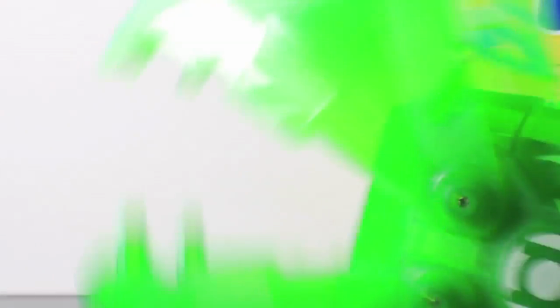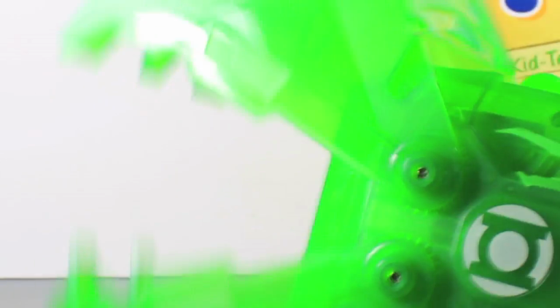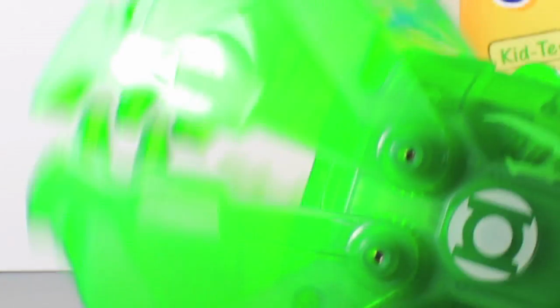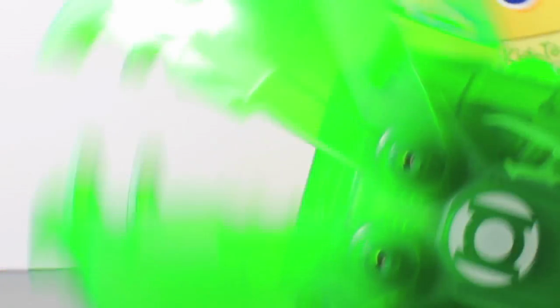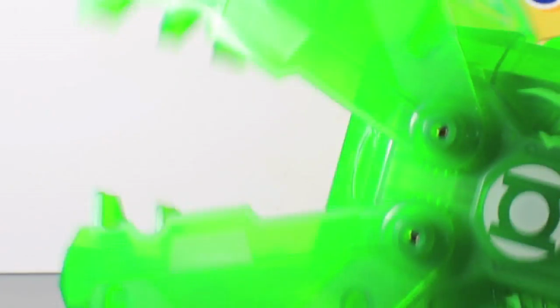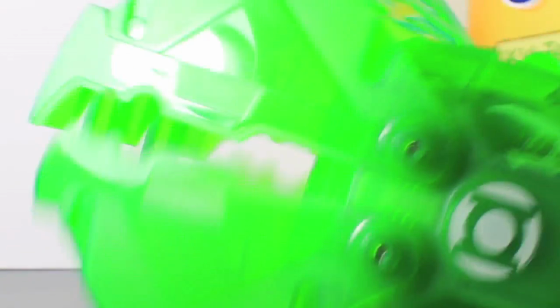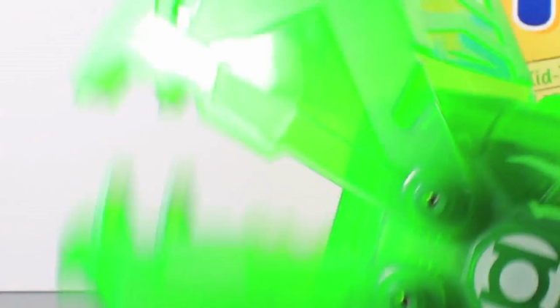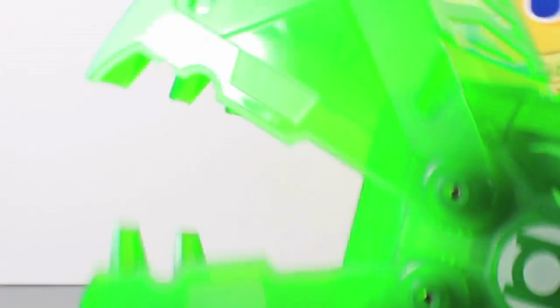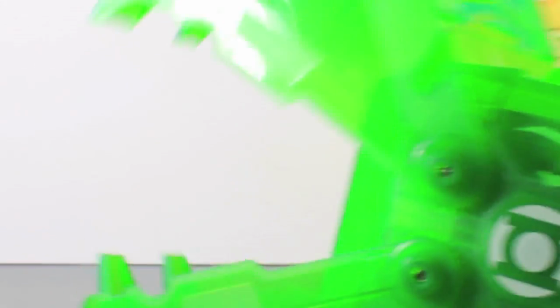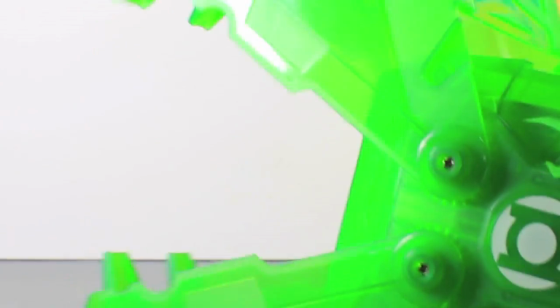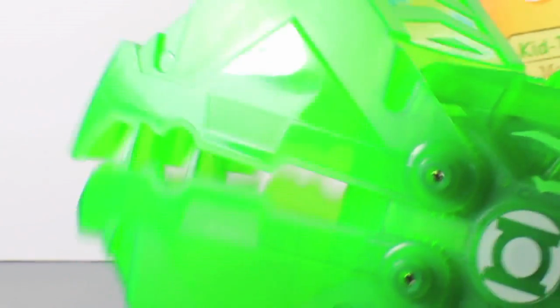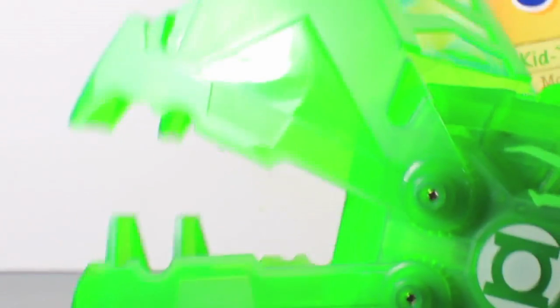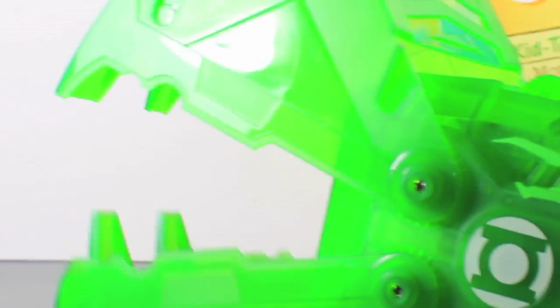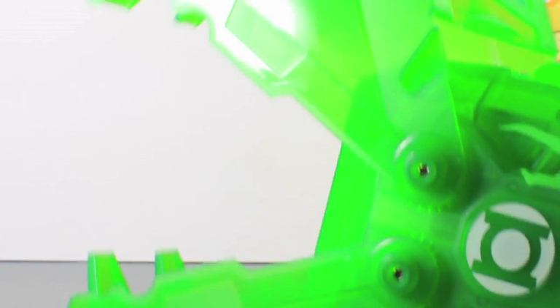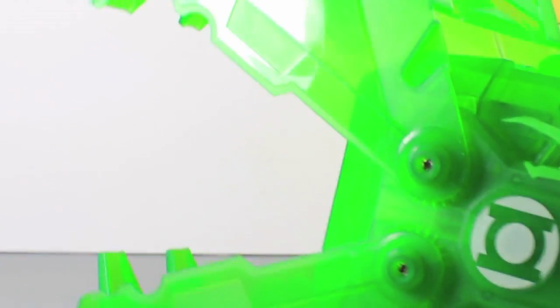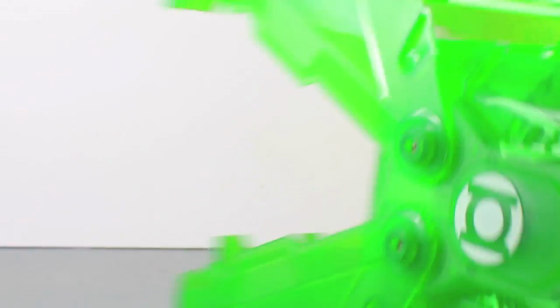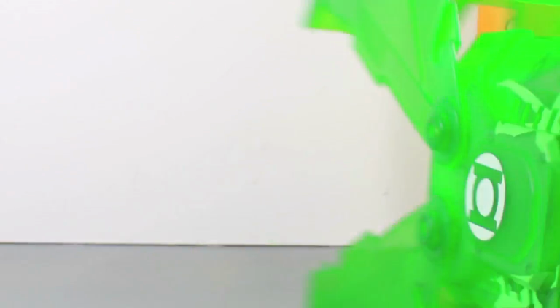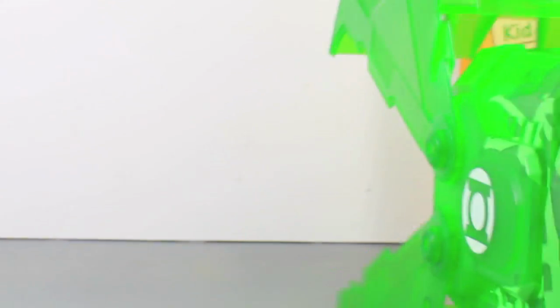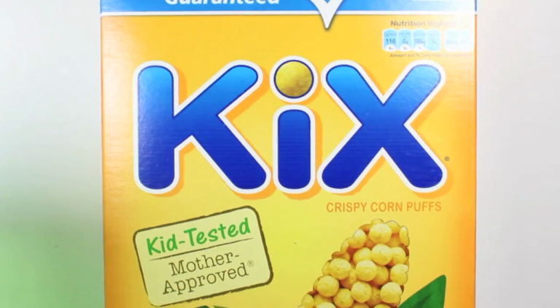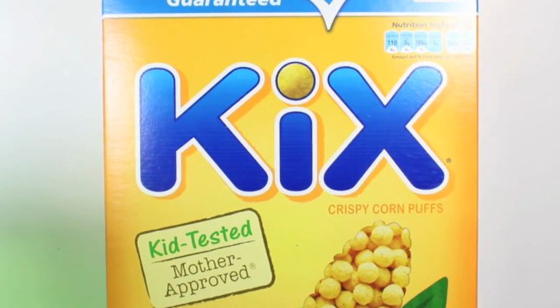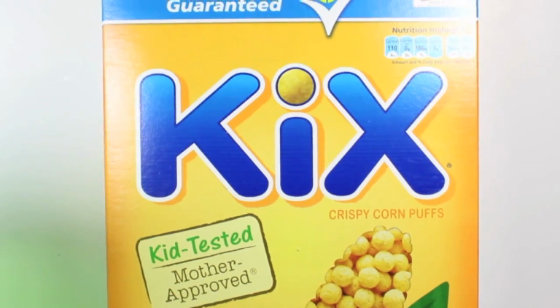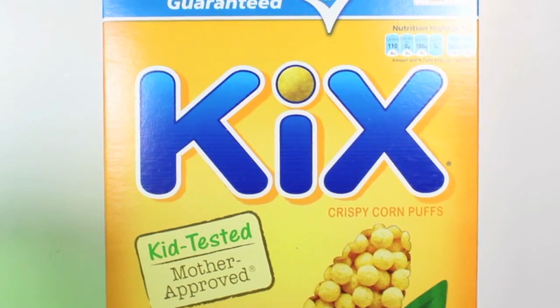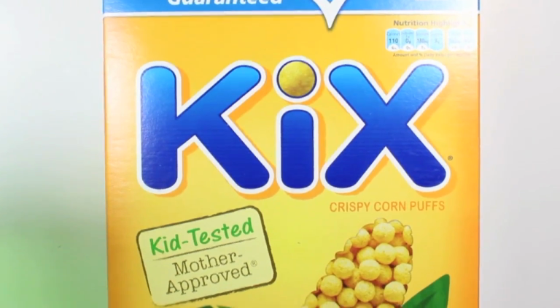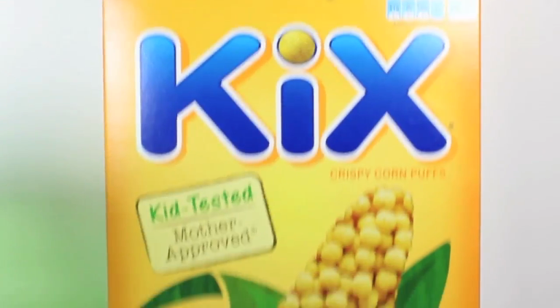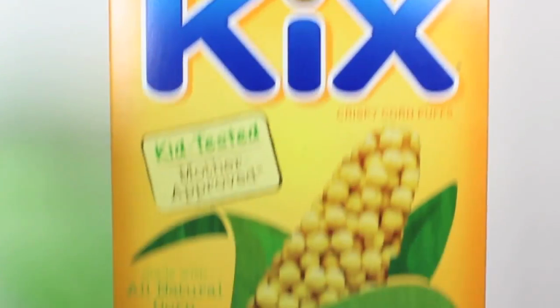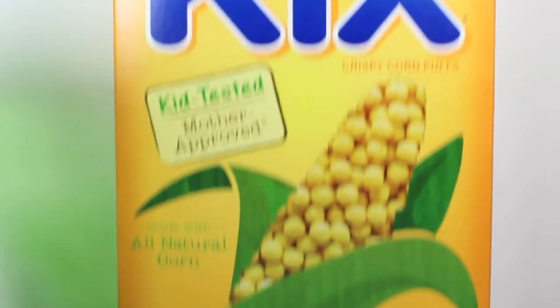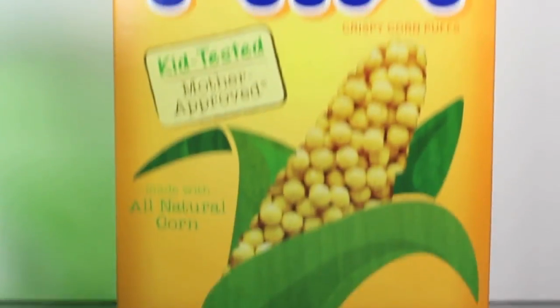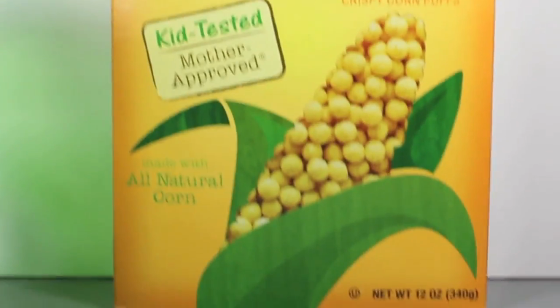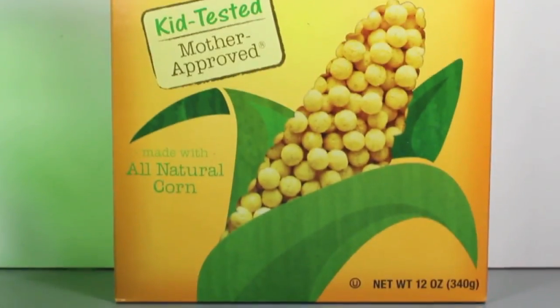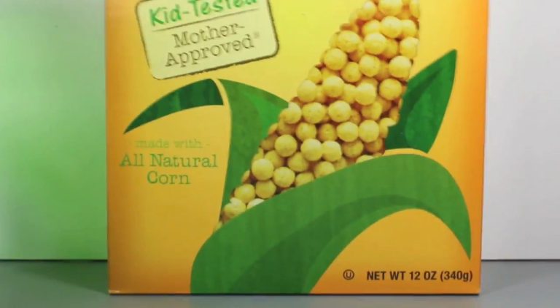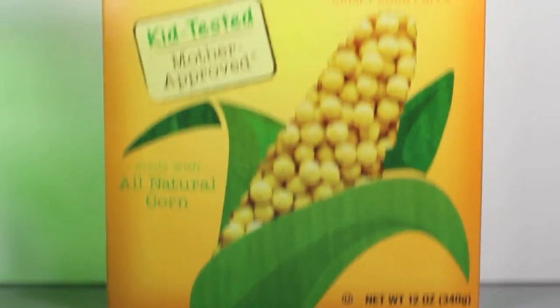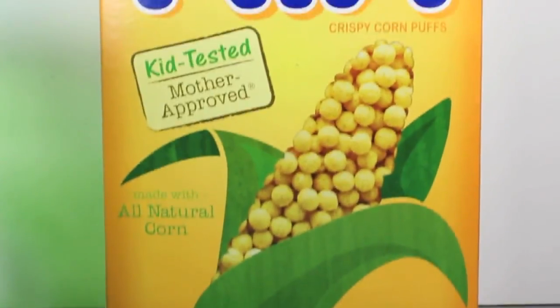Waka, waka, waka, waka, waka... waa? Pellets! Yummy, yummy pellets!